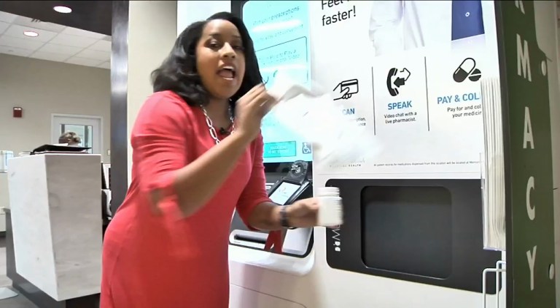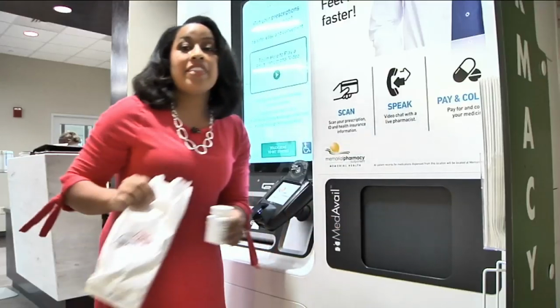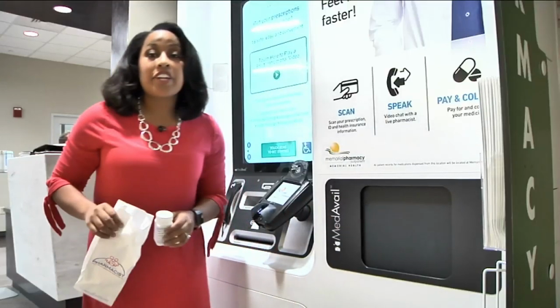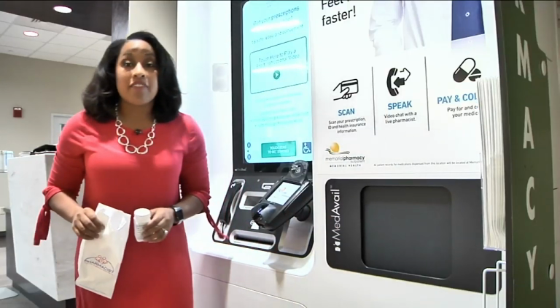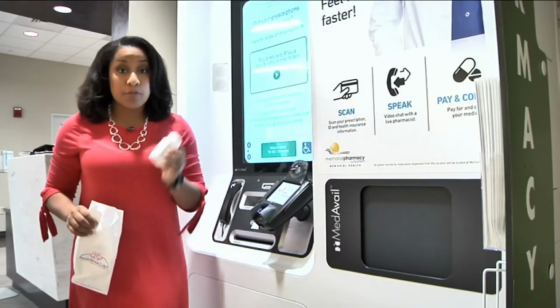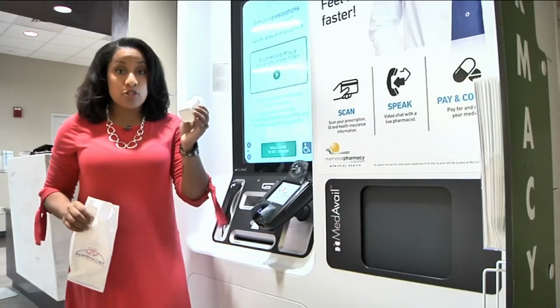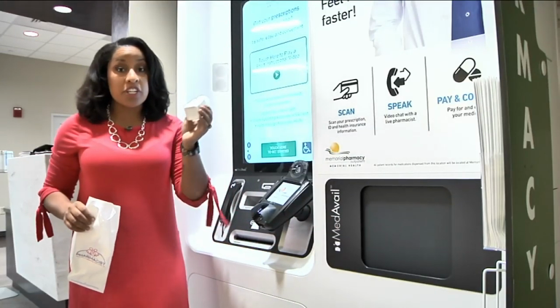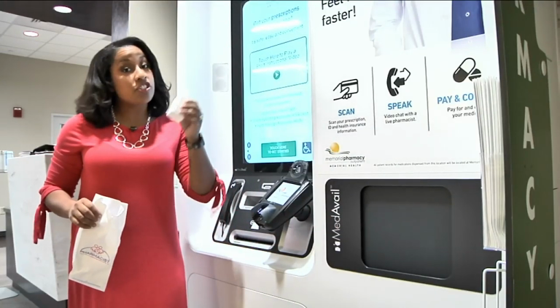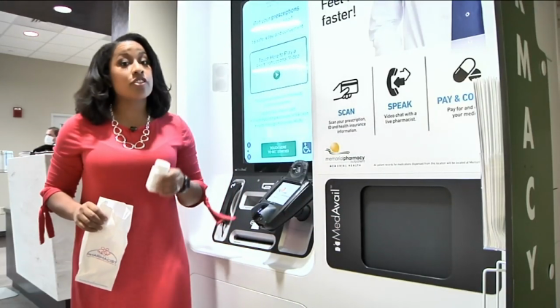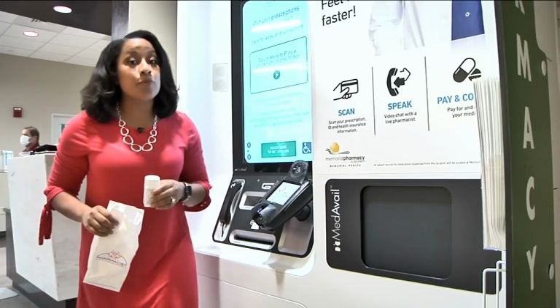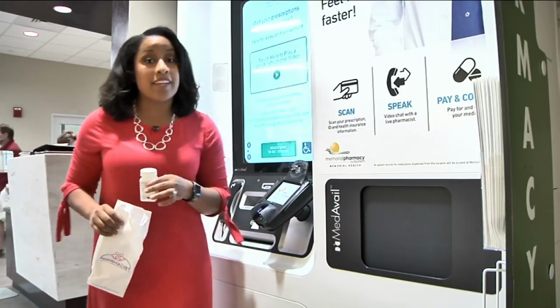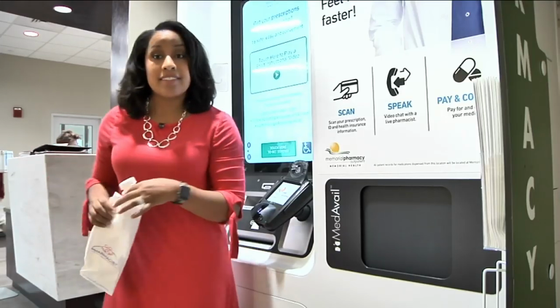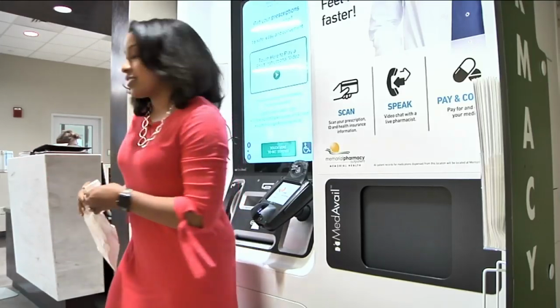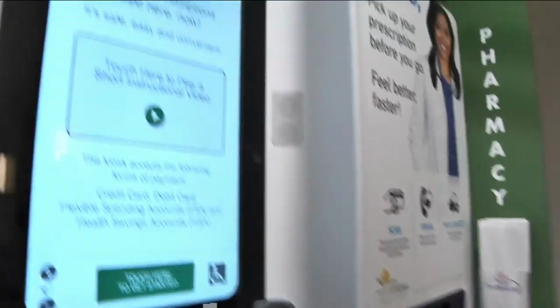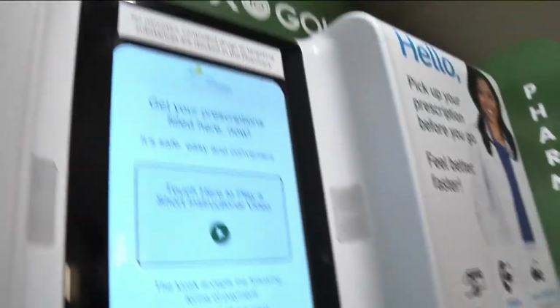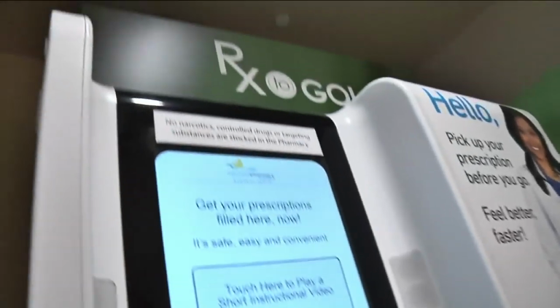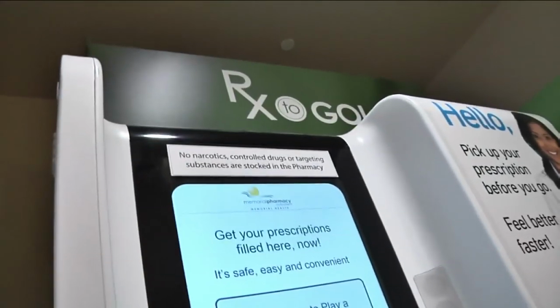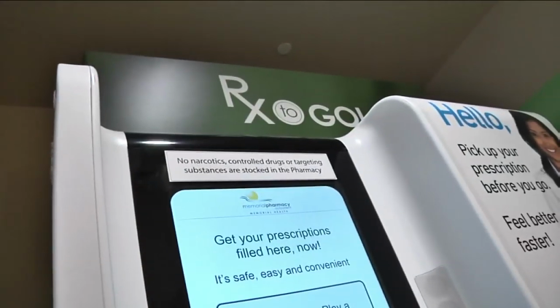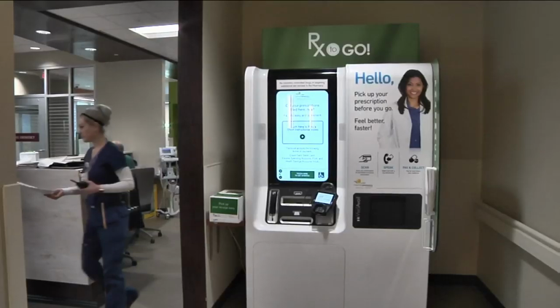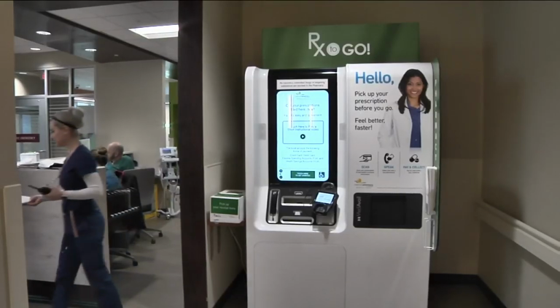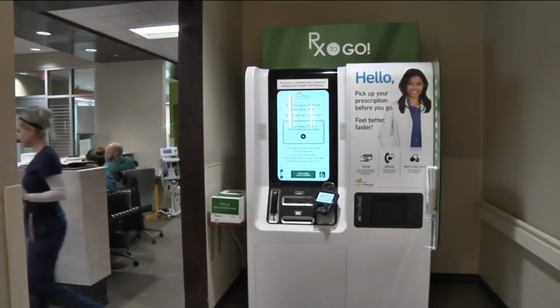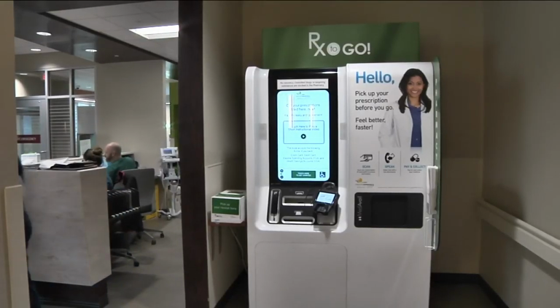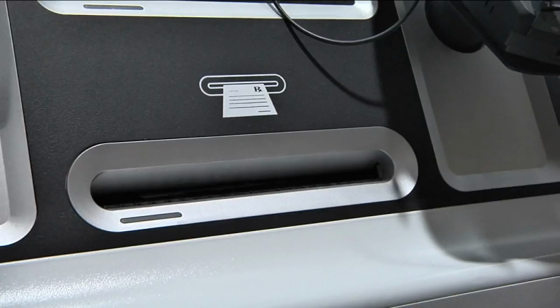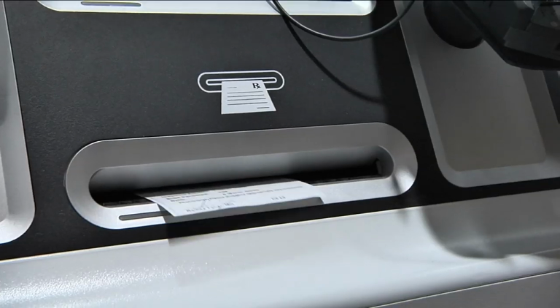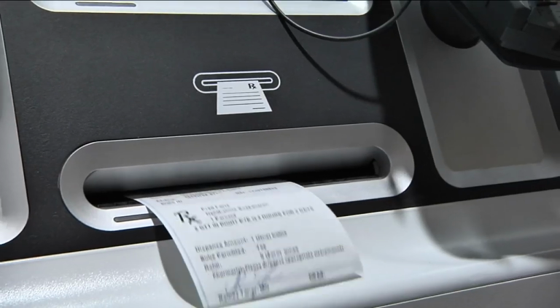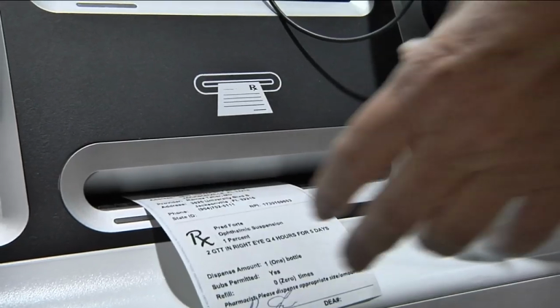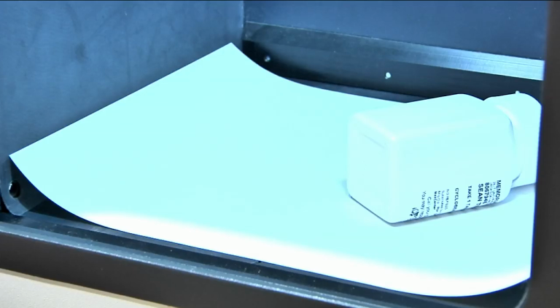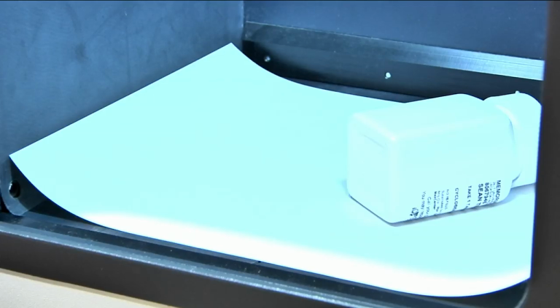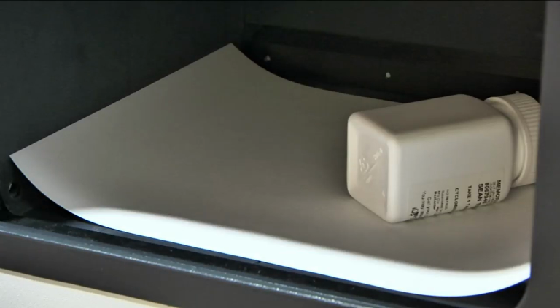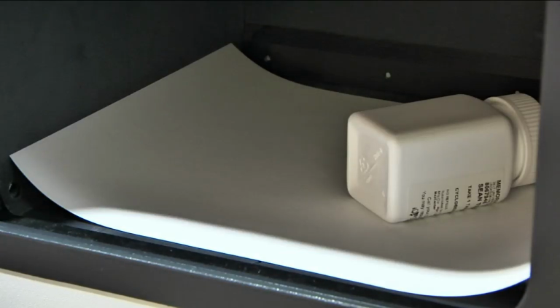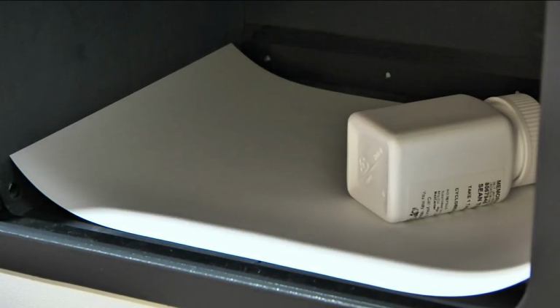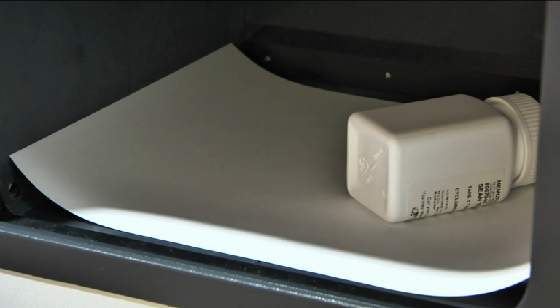And there you have it — your prescription in just a few minutes. The MetAvail kiosk, open to the public, is stocked with more than 150 medications.